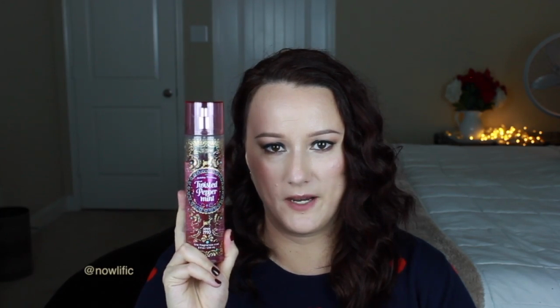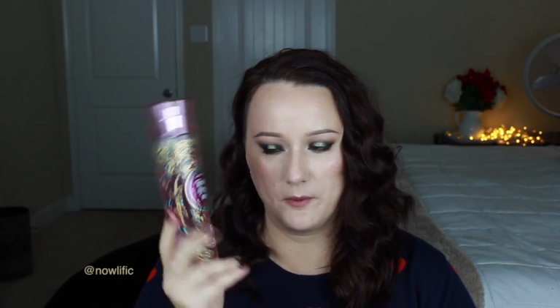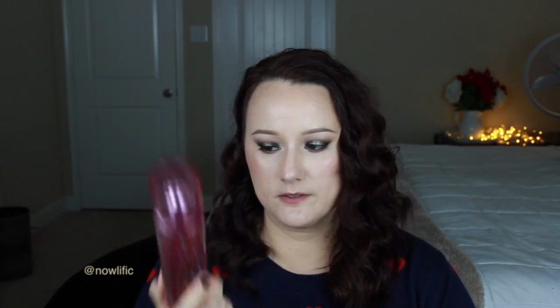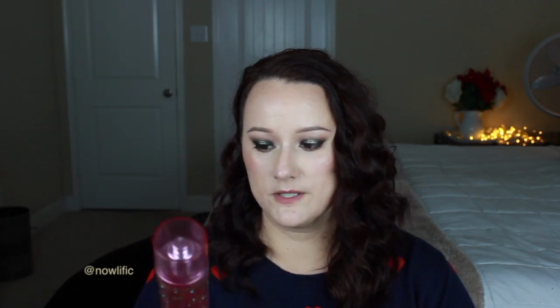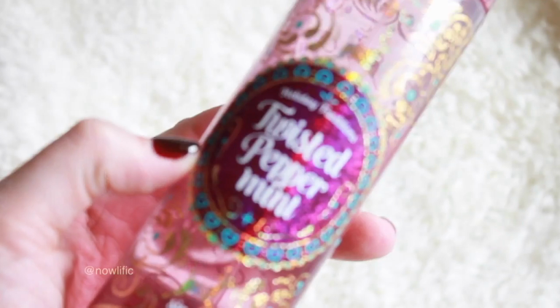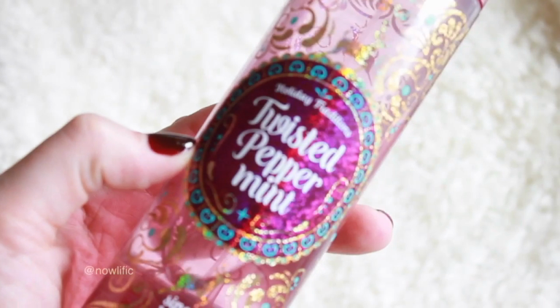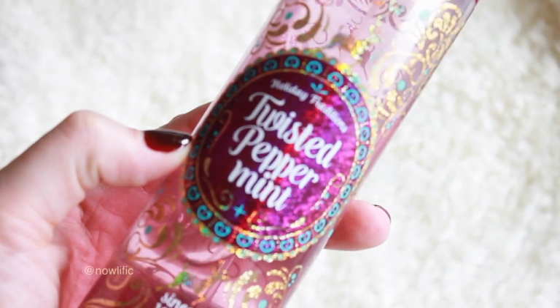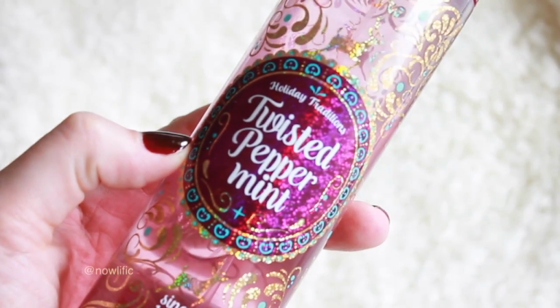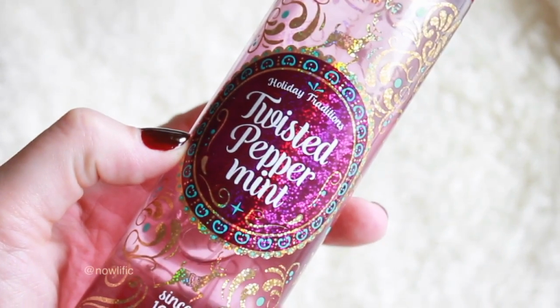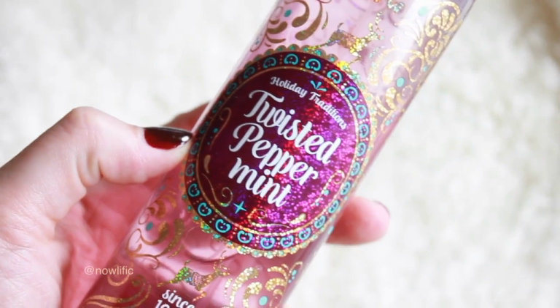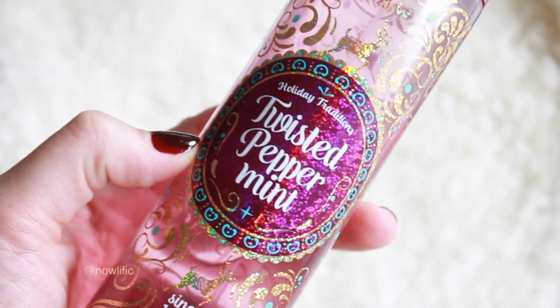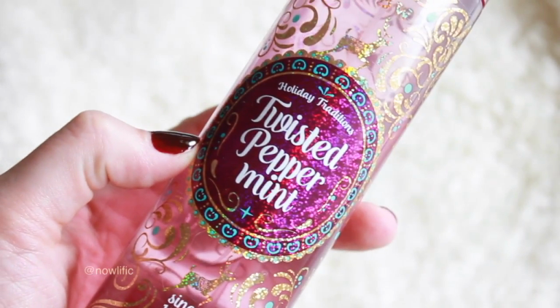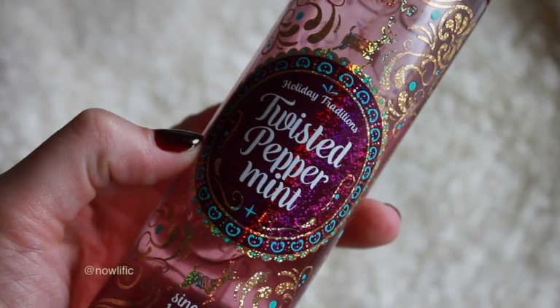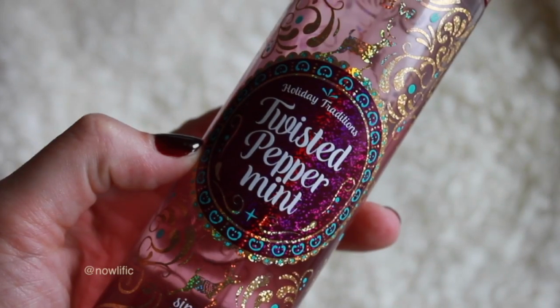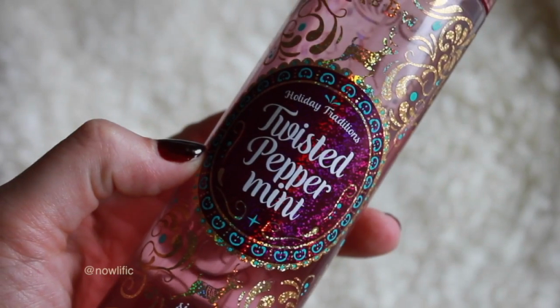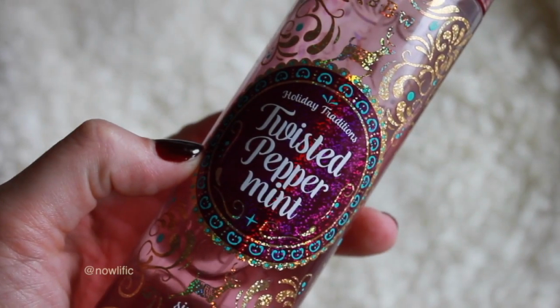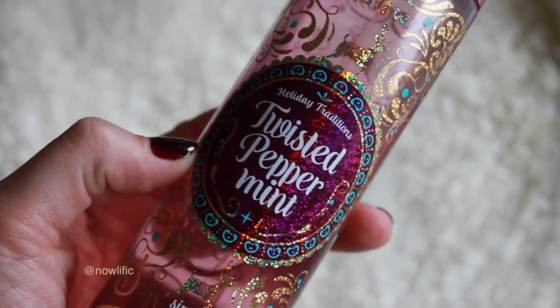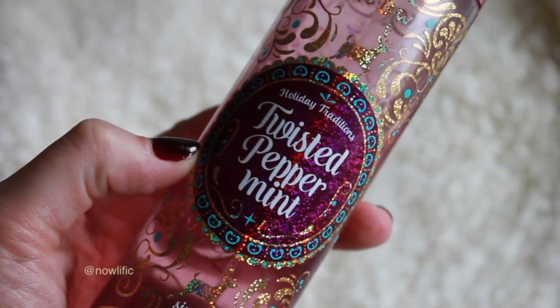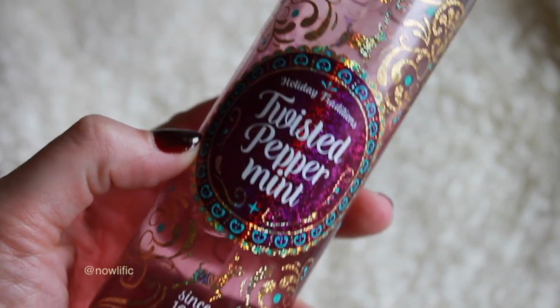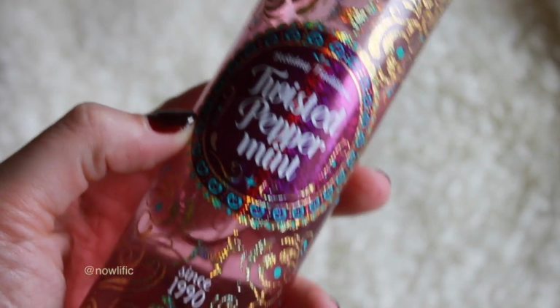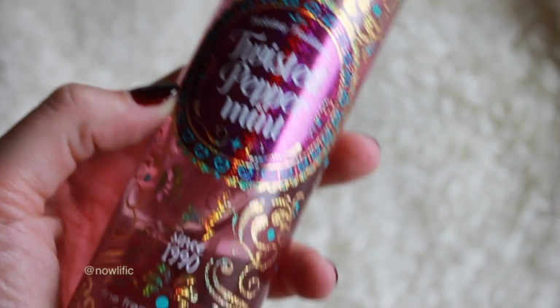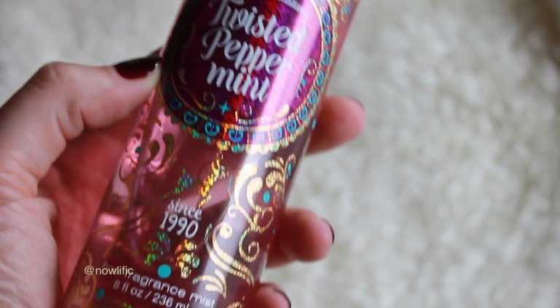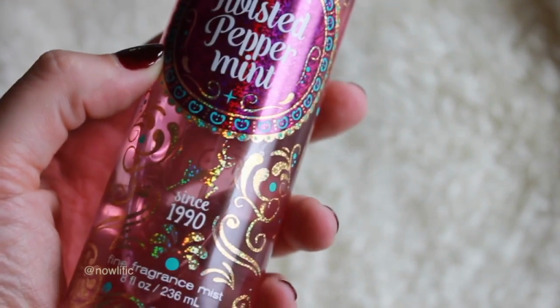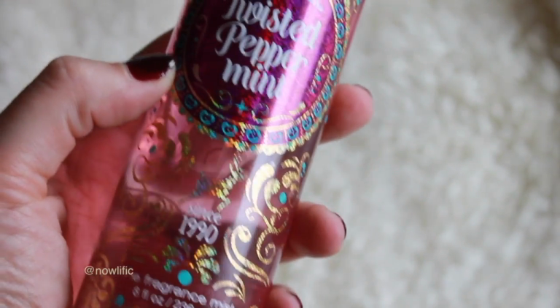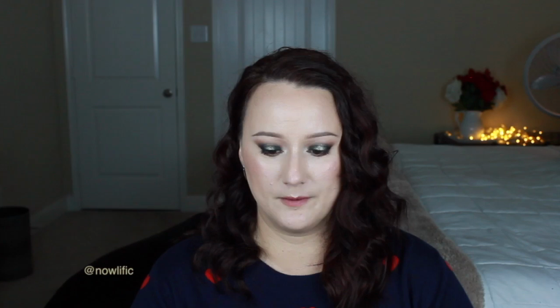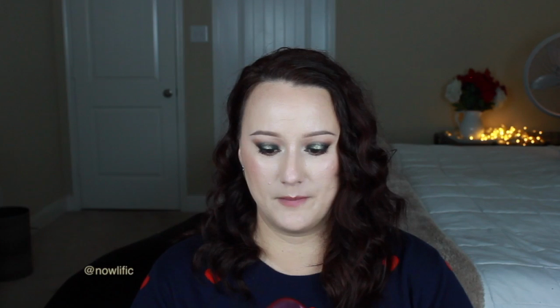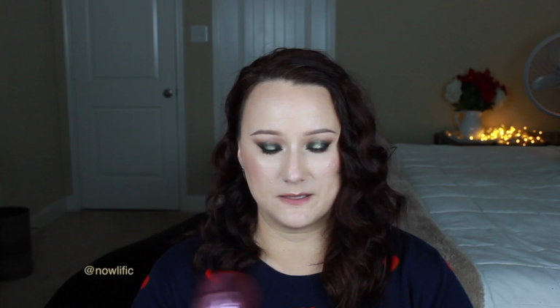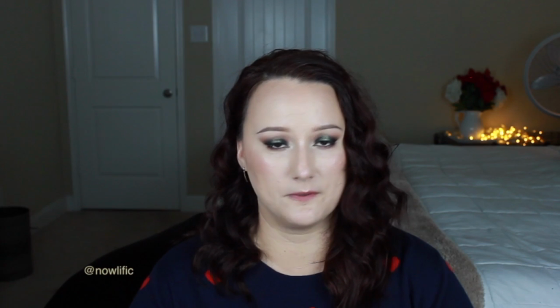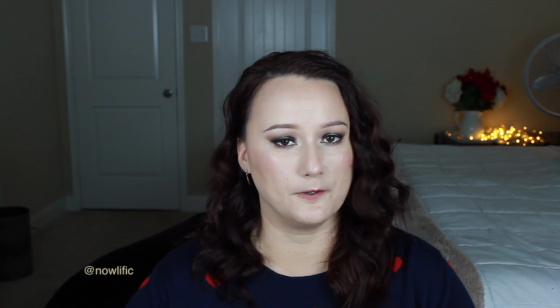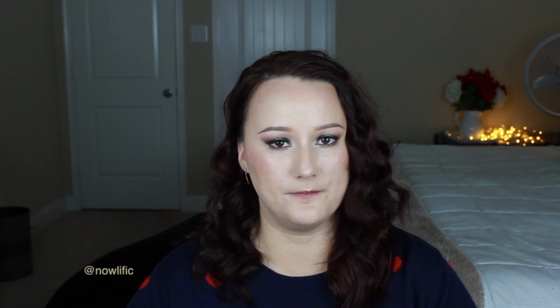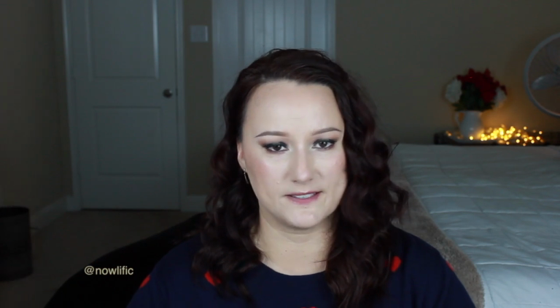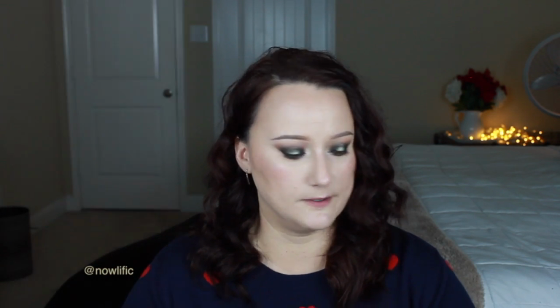My next favorite is the Twisted Peppermint body spray from Bath and Body Works. This is a yearly thing for me — it smells like a candy cane and it makes me feel festive.